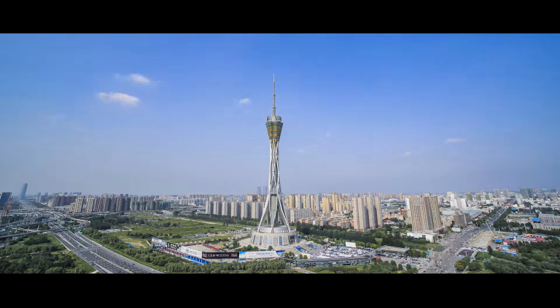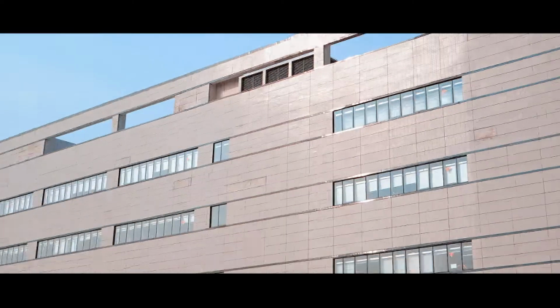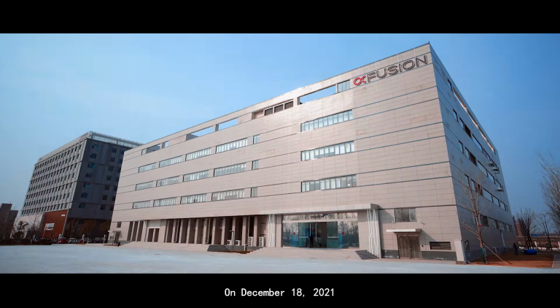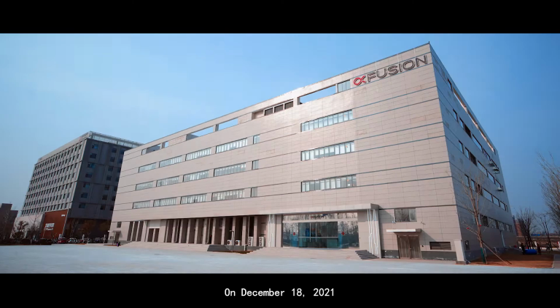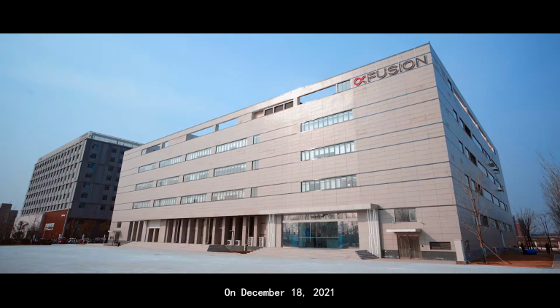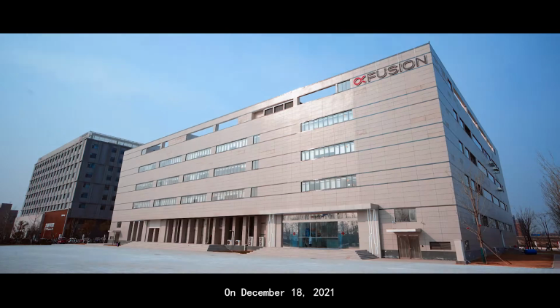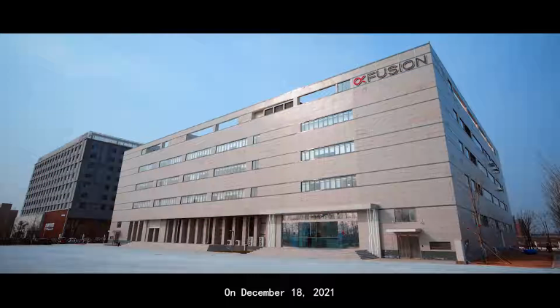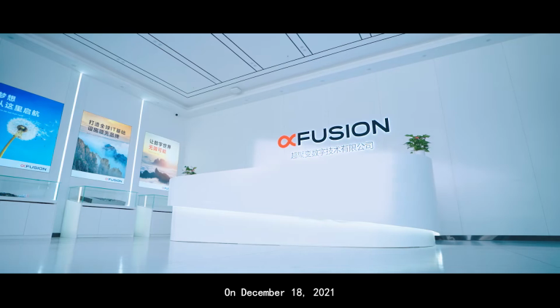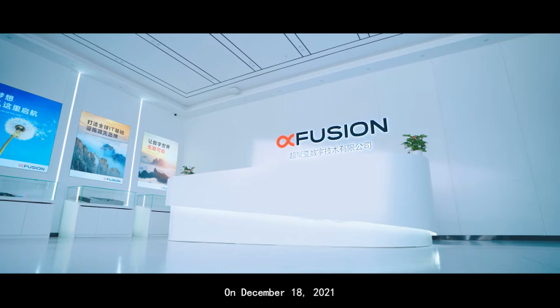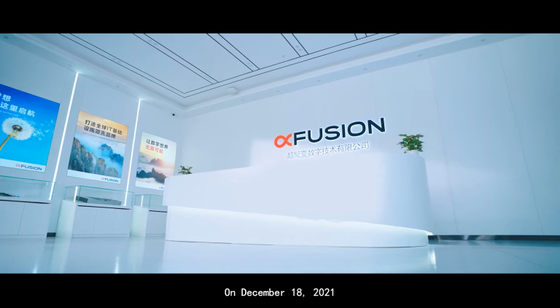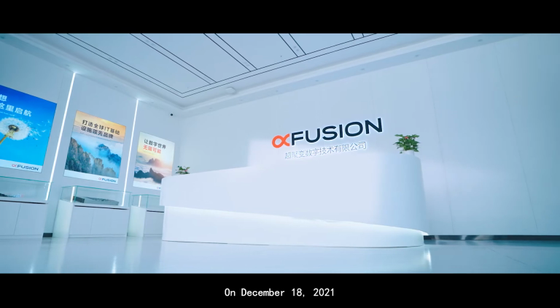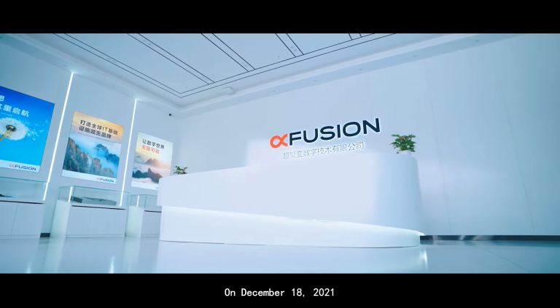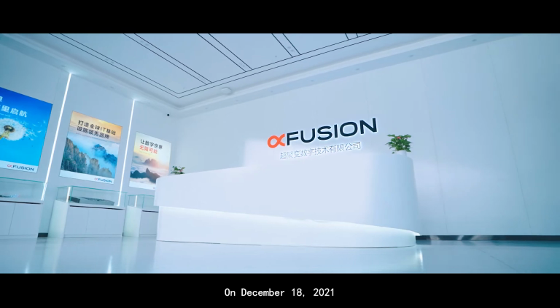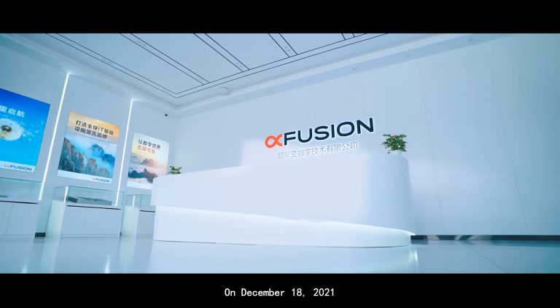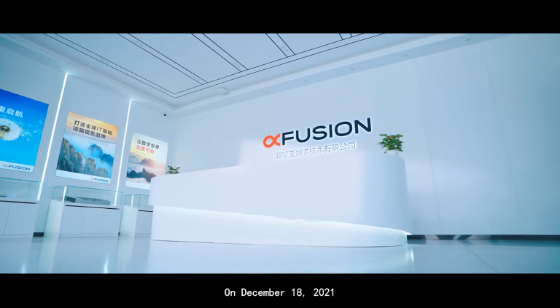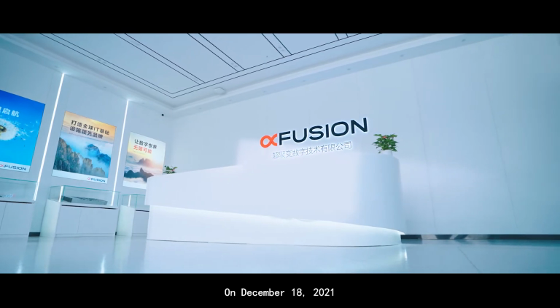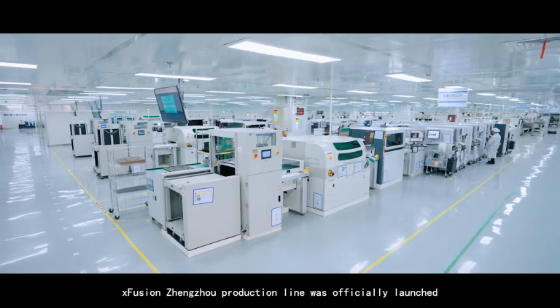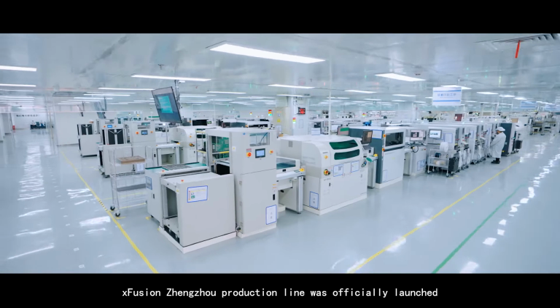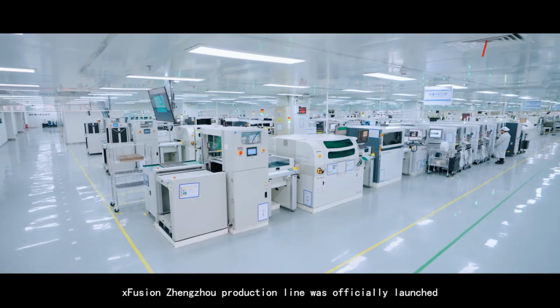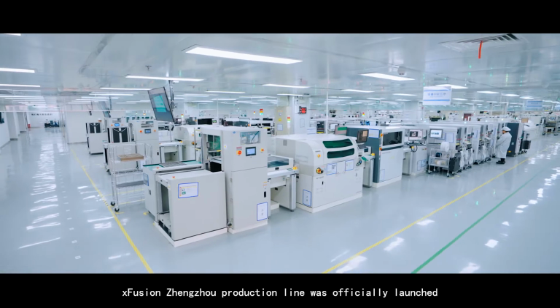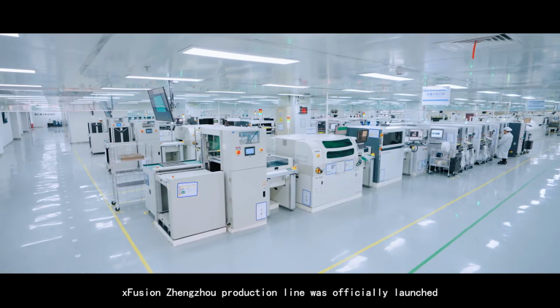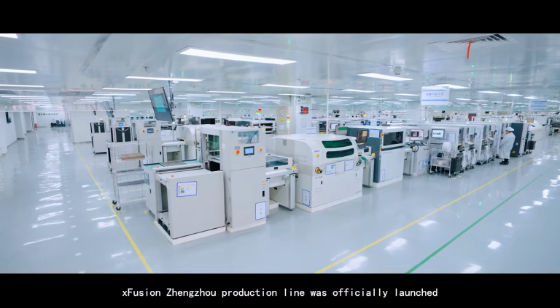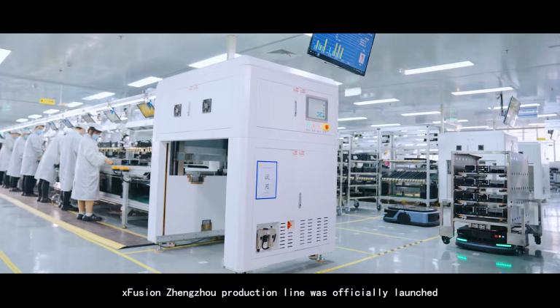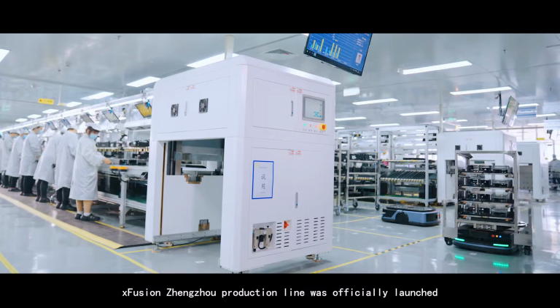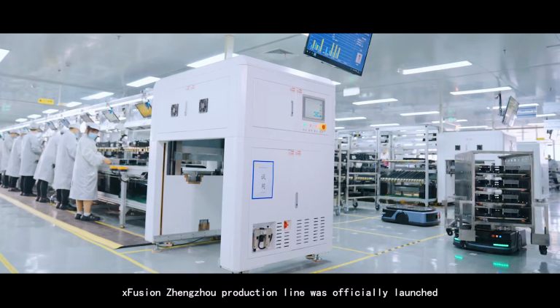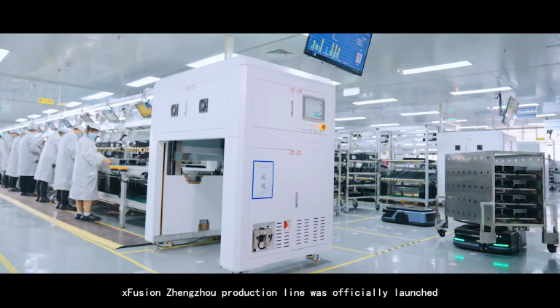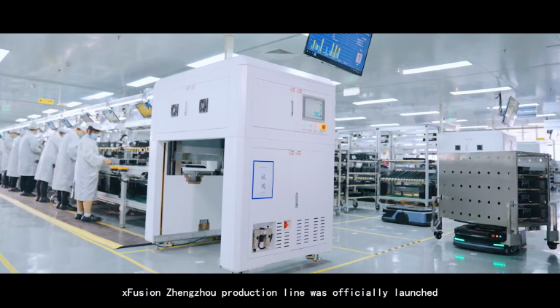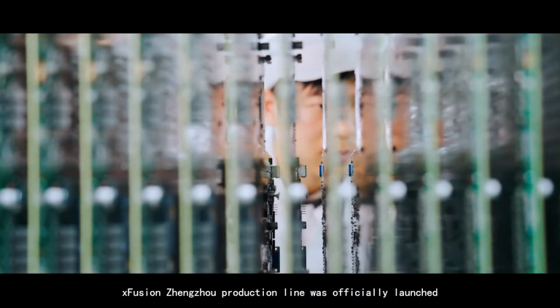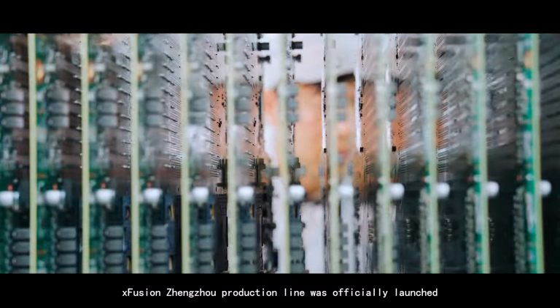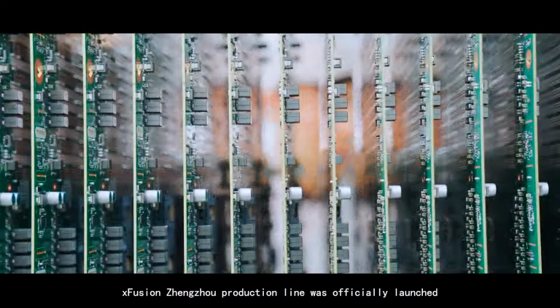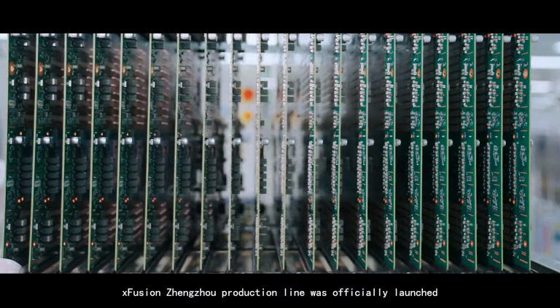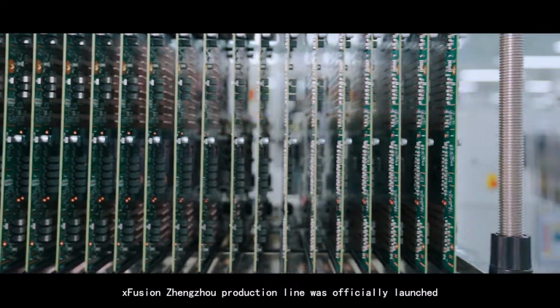On December 18th, 2021, XFusion Zhengzhou production line was officially launched.